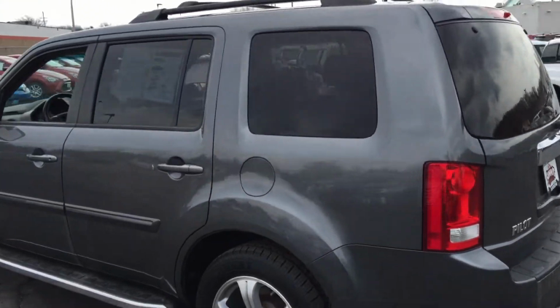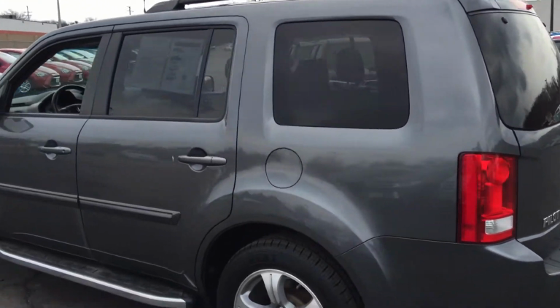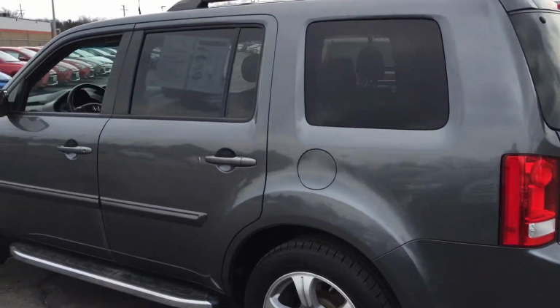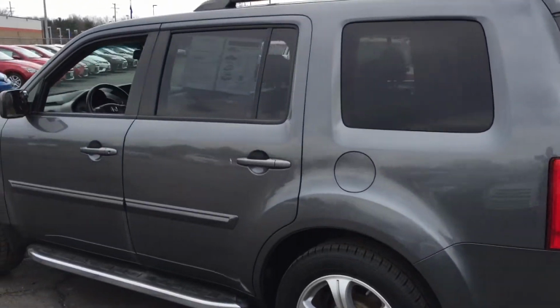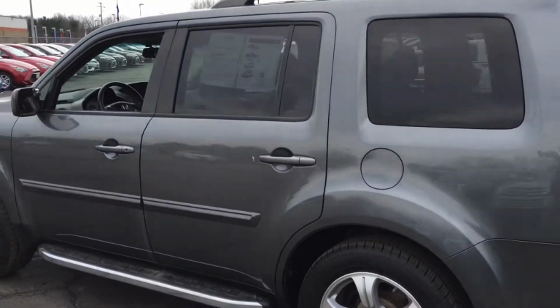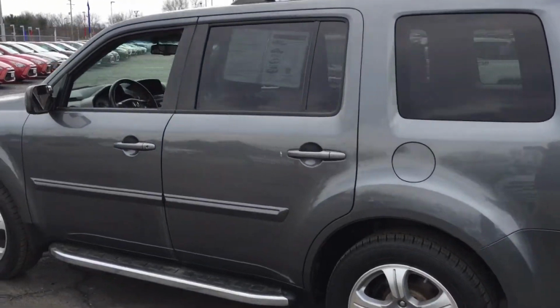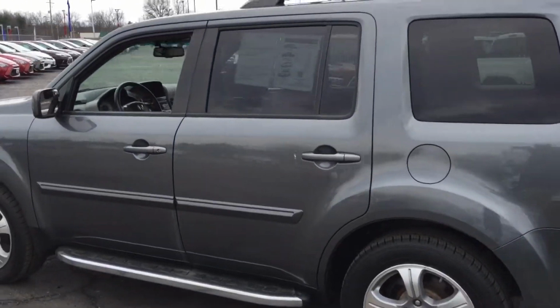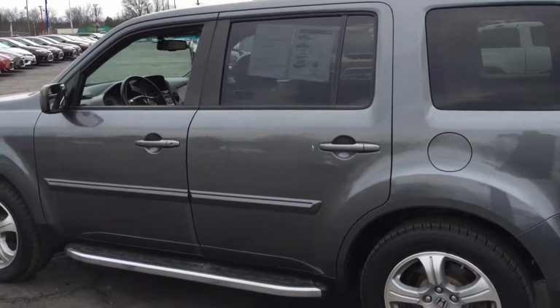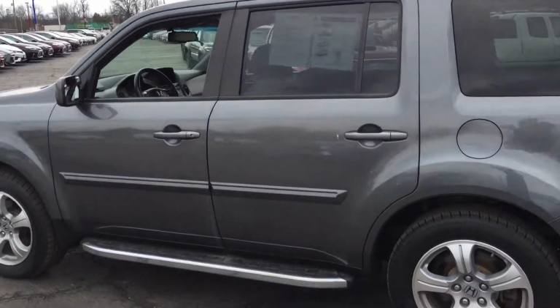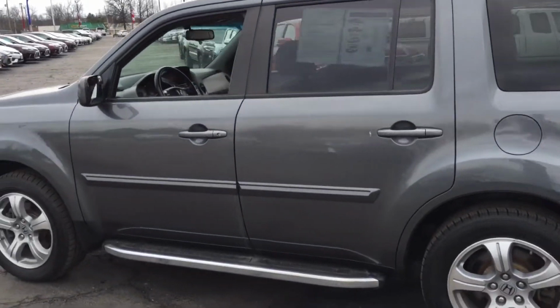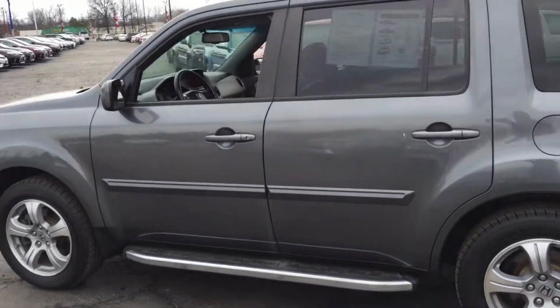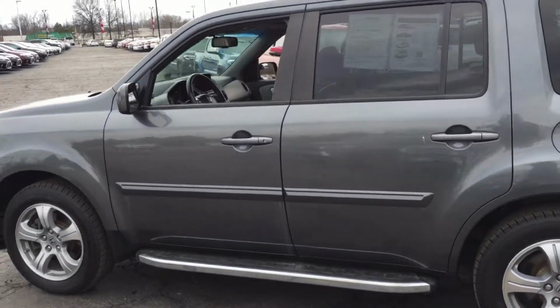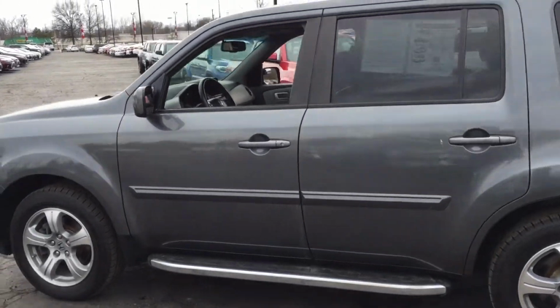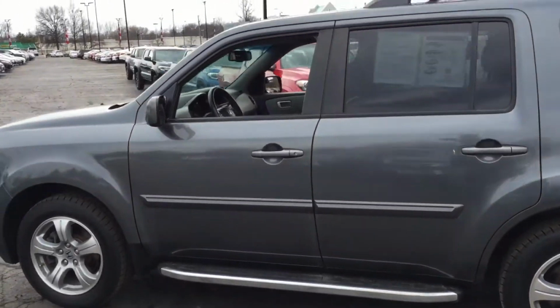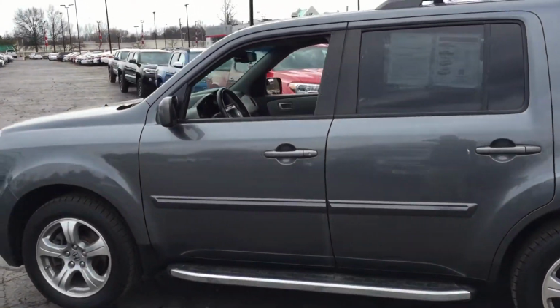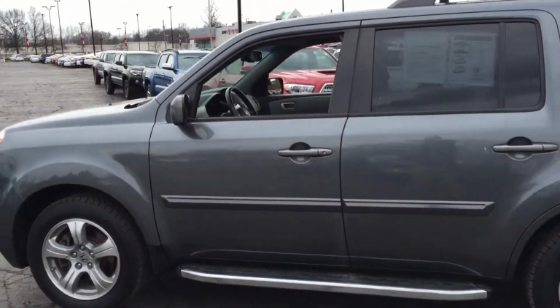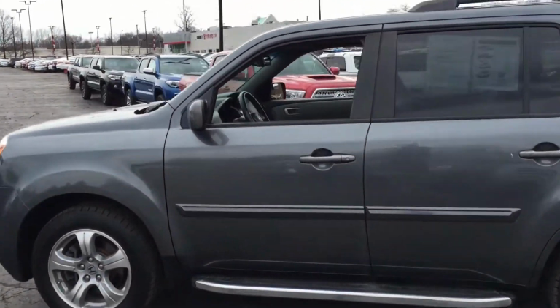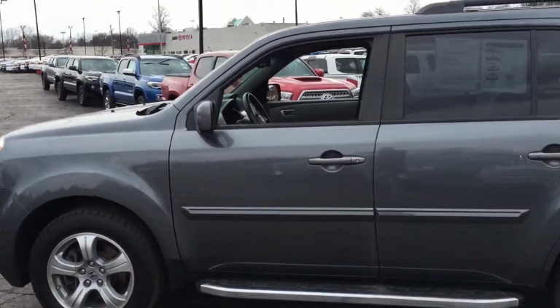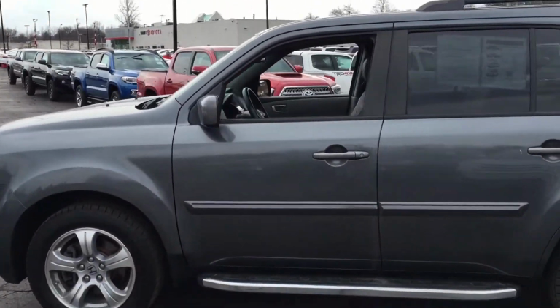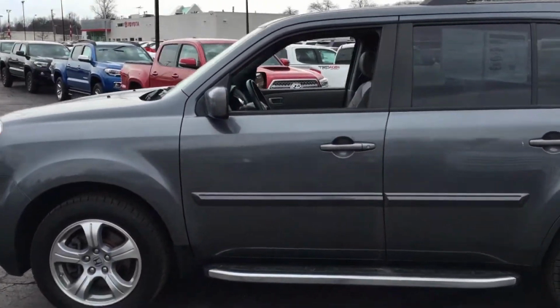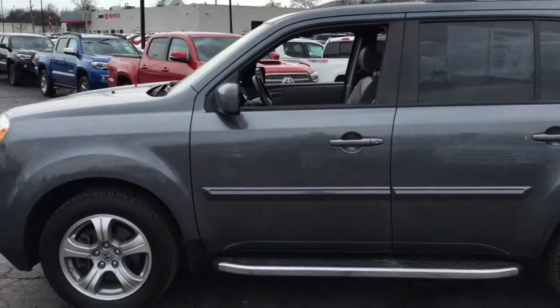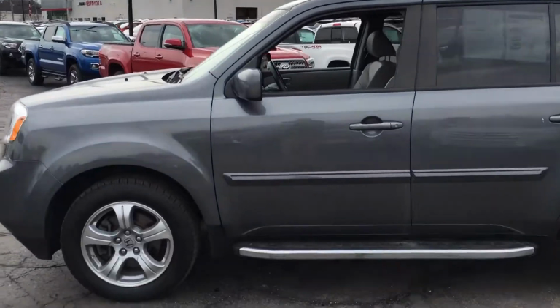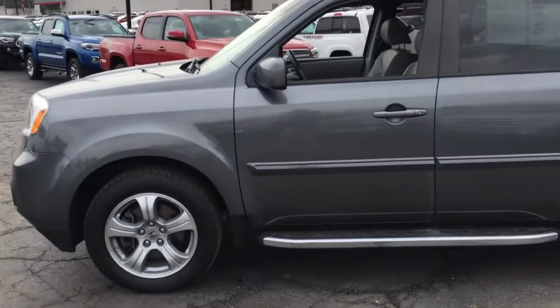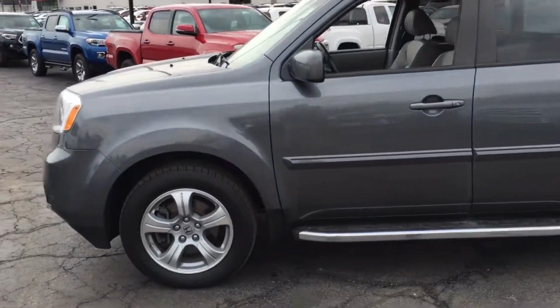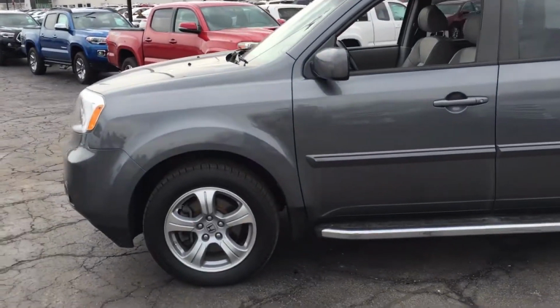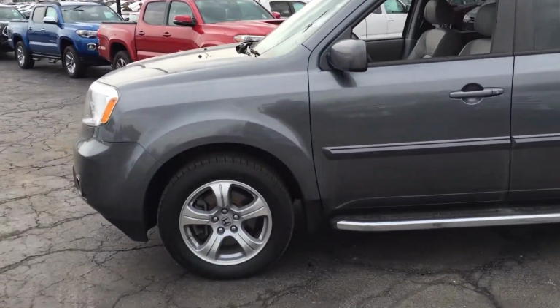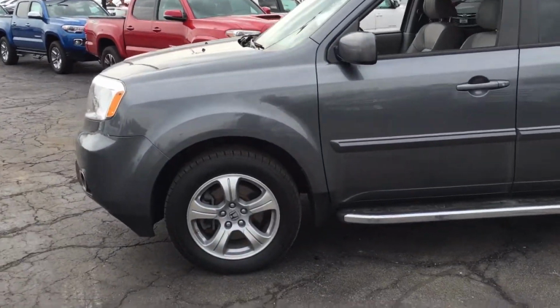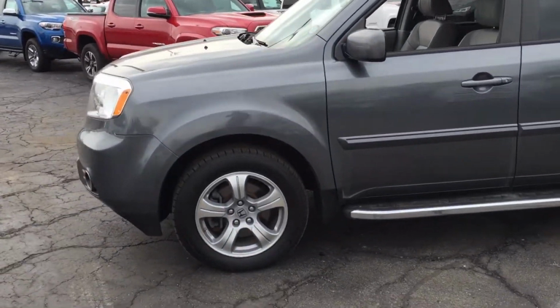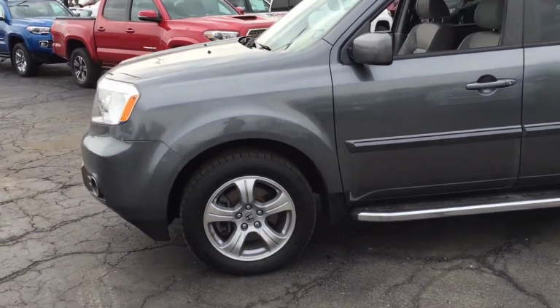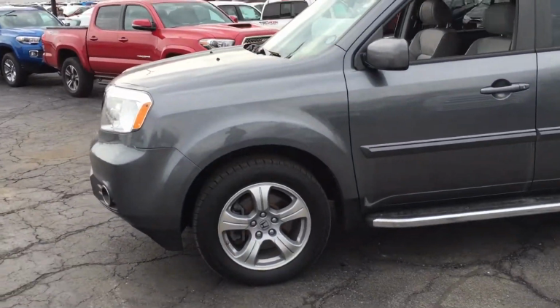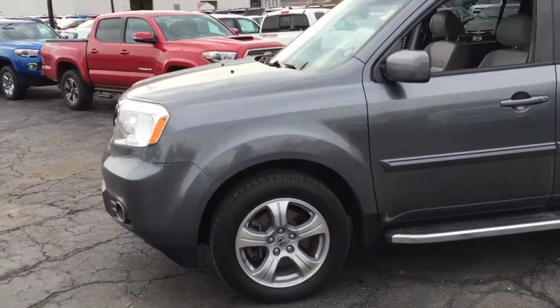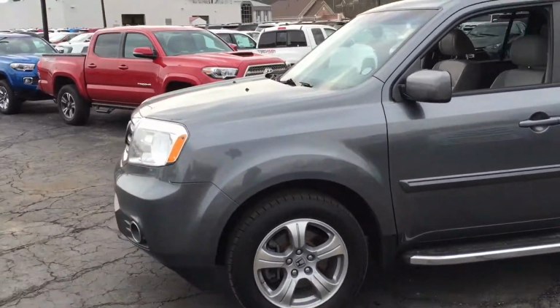But when you have a moment, please give me a call at 330-572-4807. We can take it for a ride. Thanks.